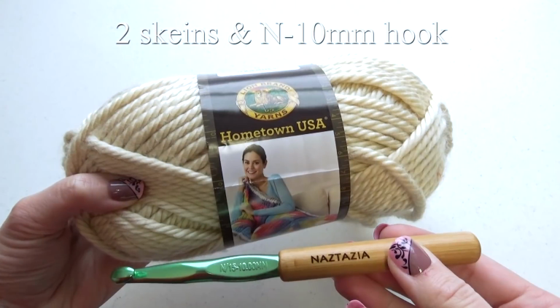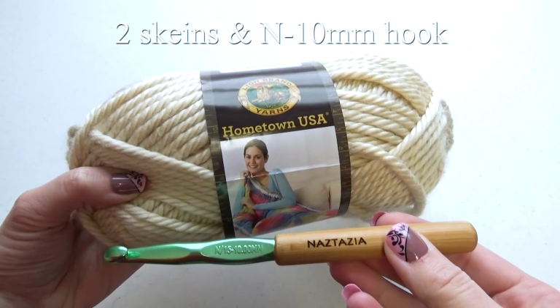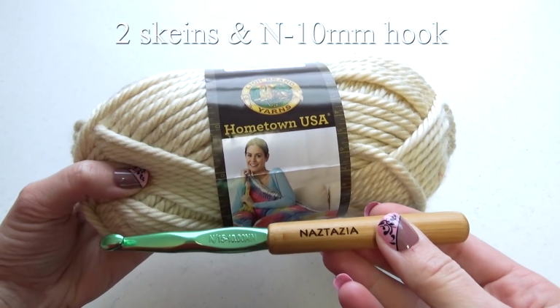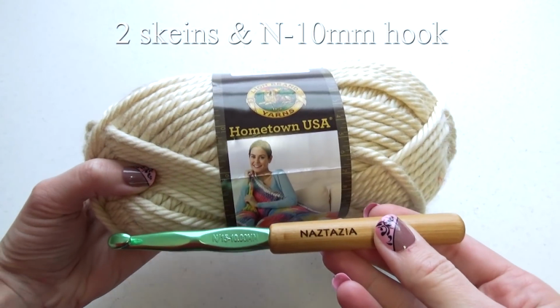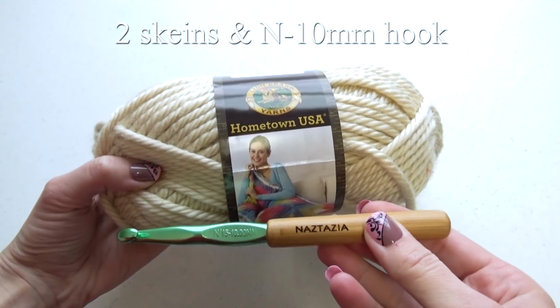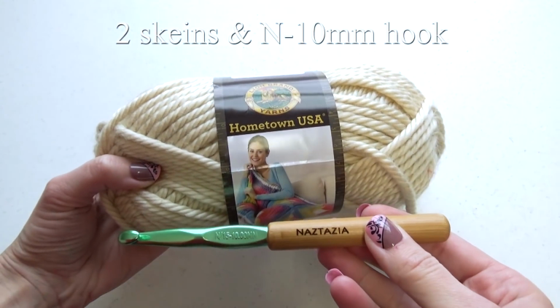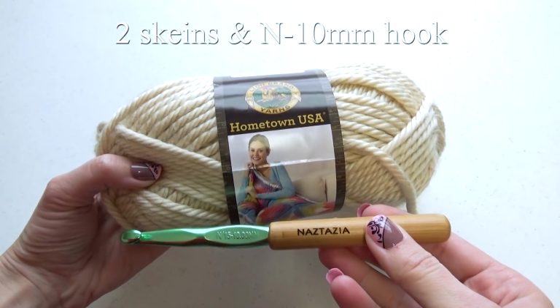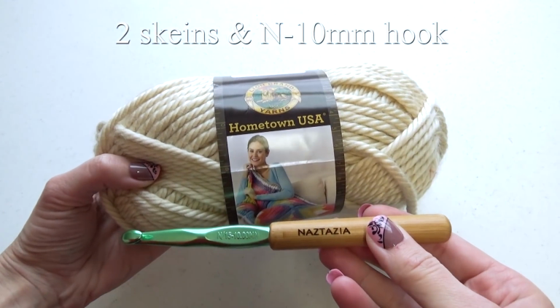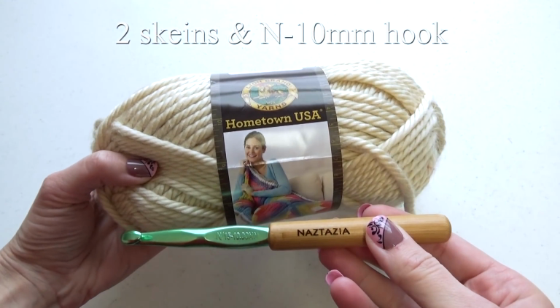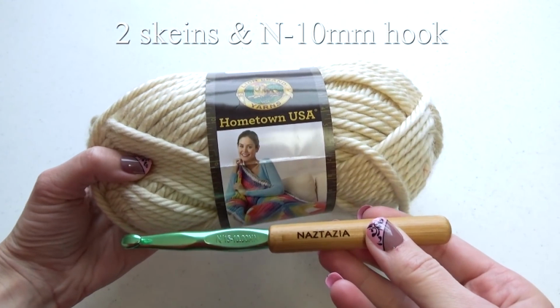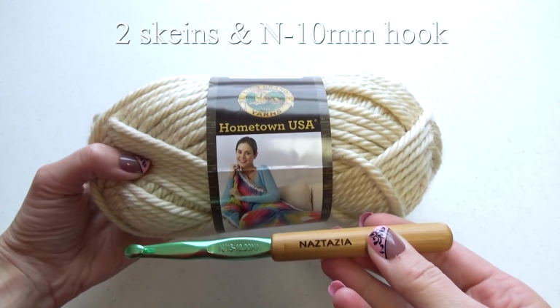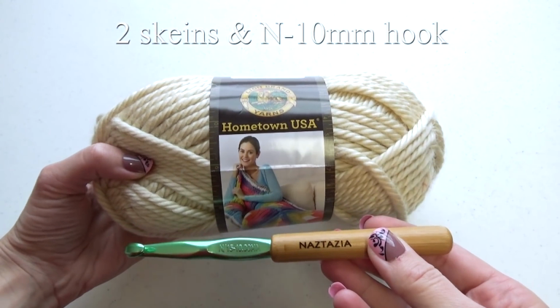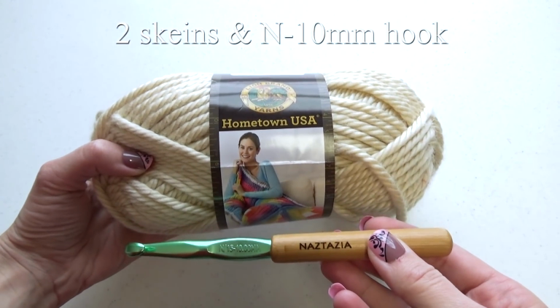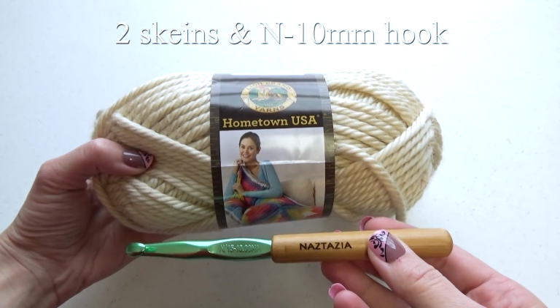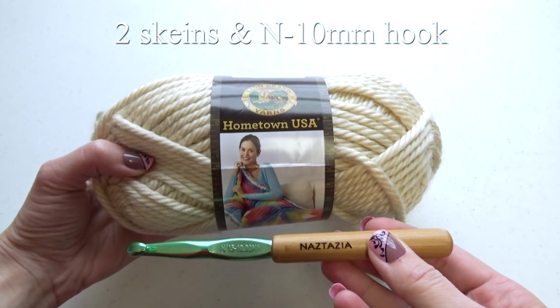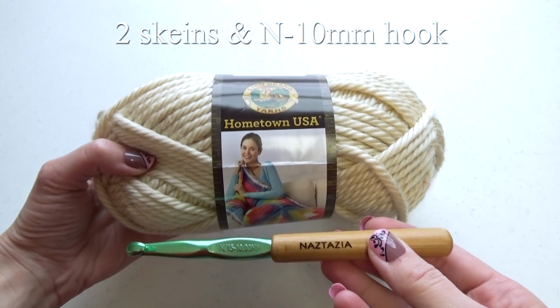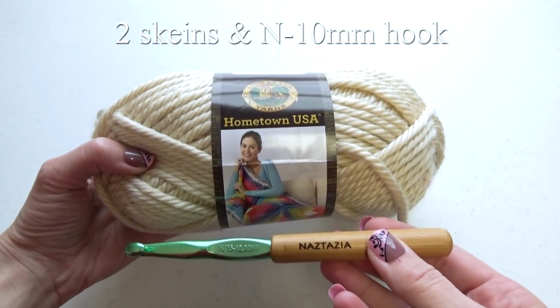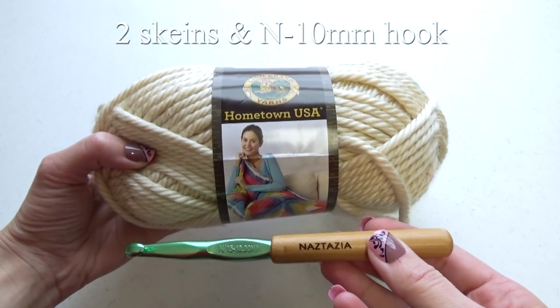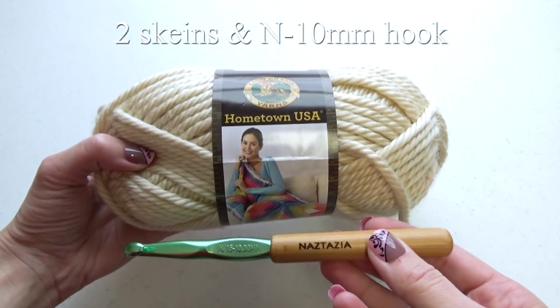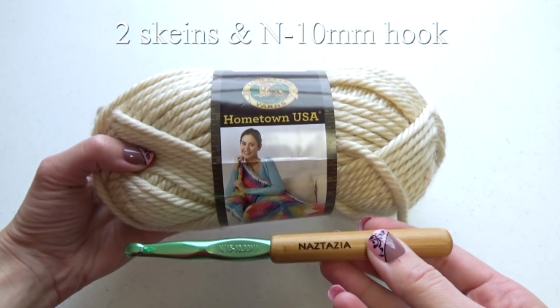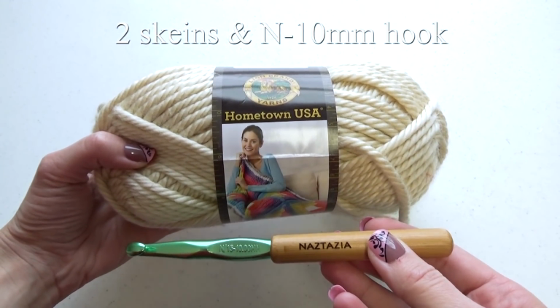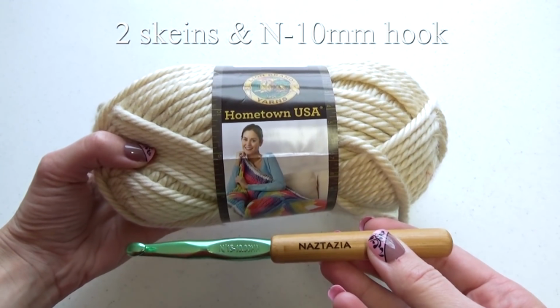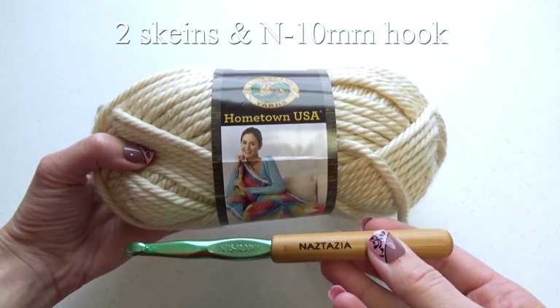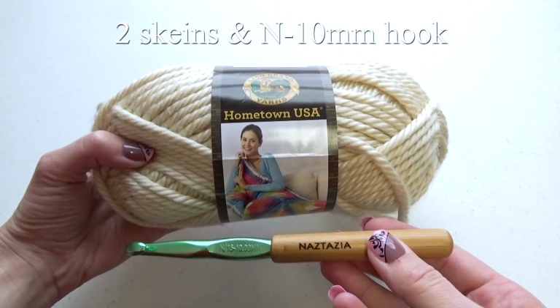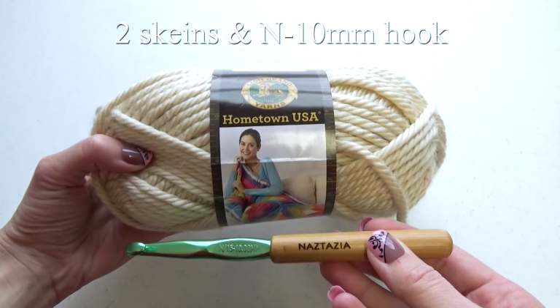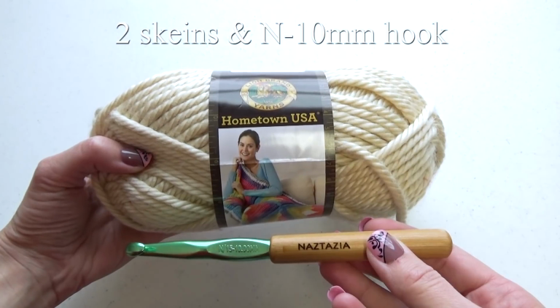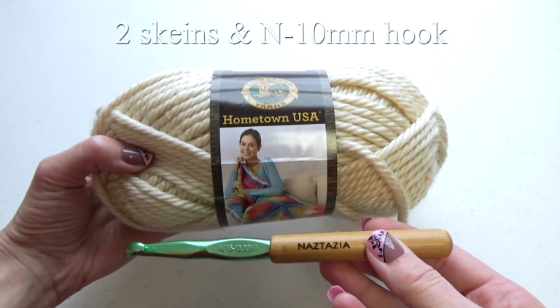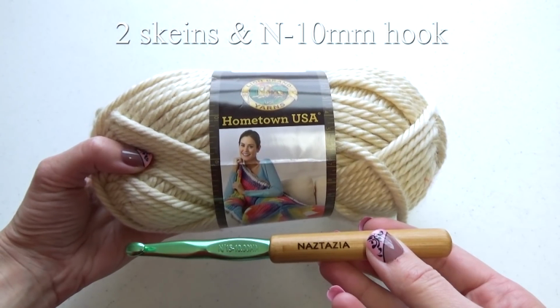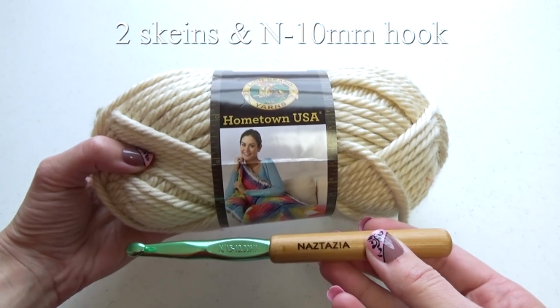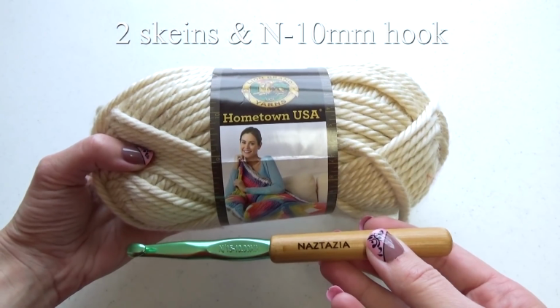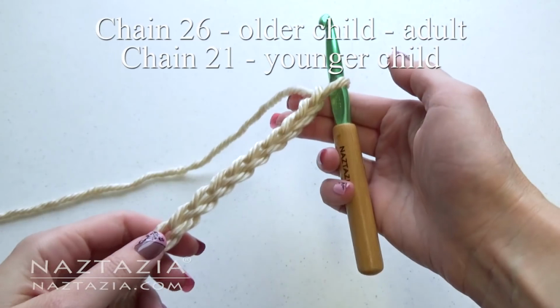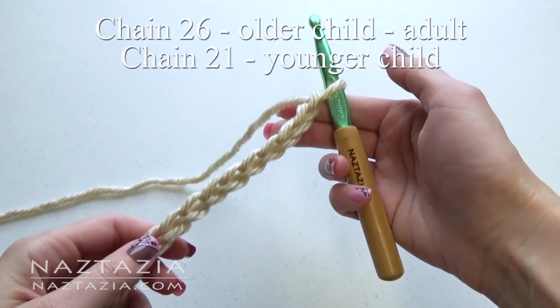For the crochet version, I'm using two skeins of Lion Brand's Hometown Super Bulky Weight yarn and an N hook.